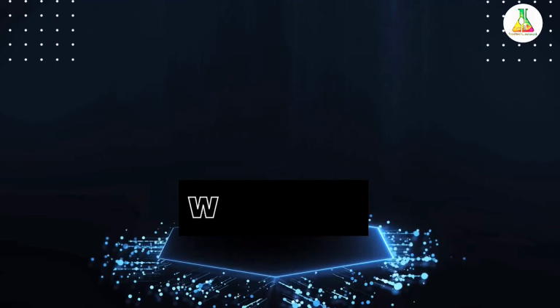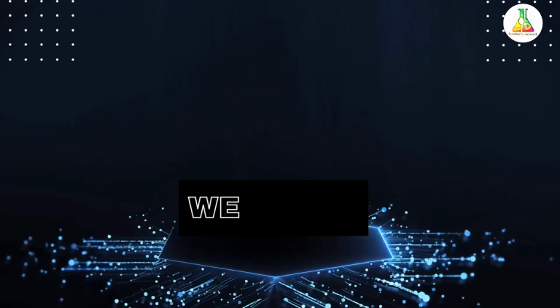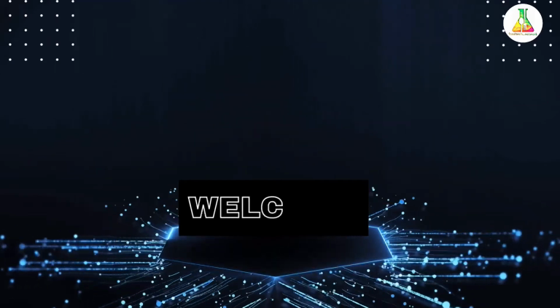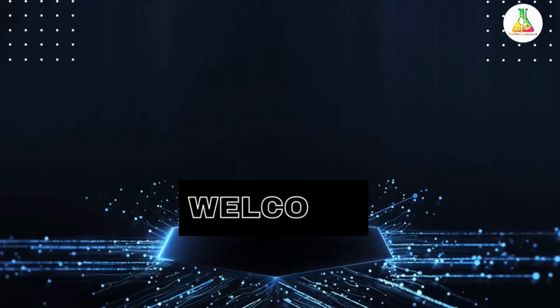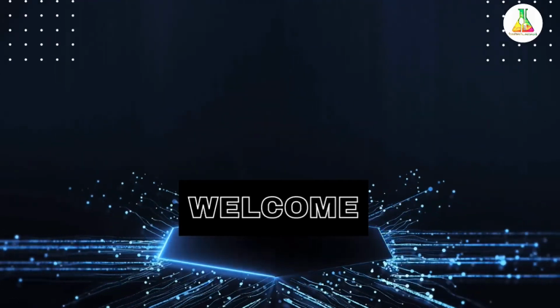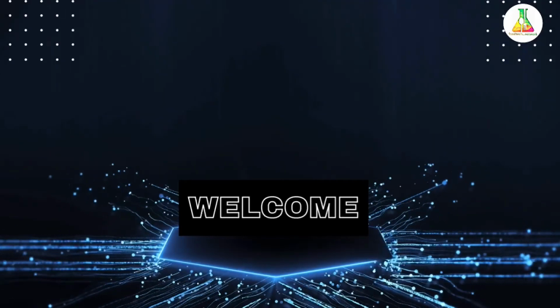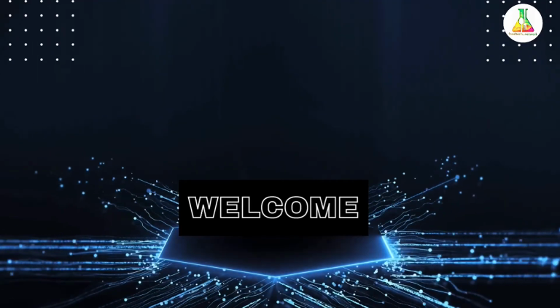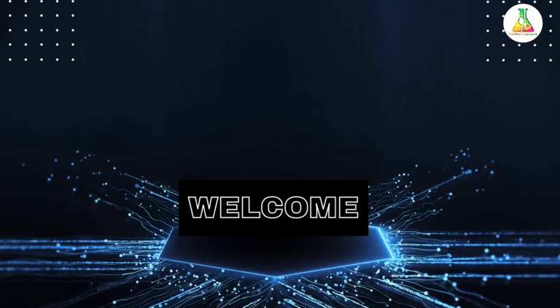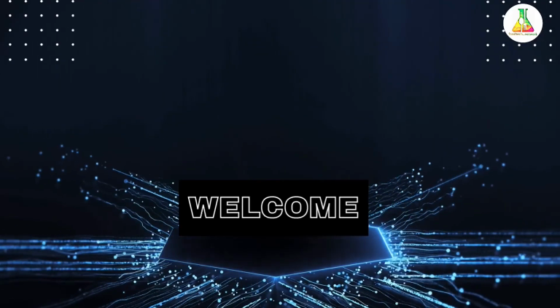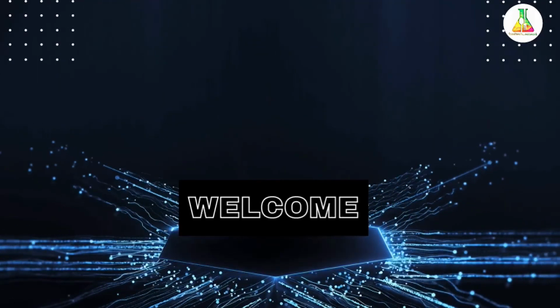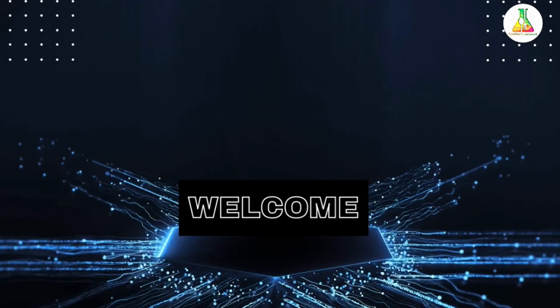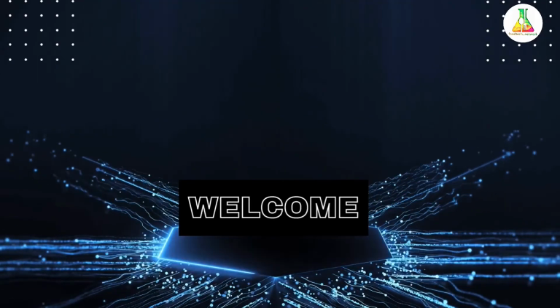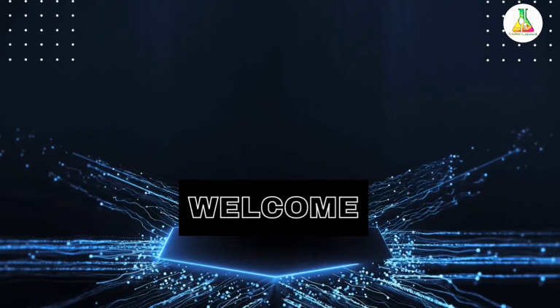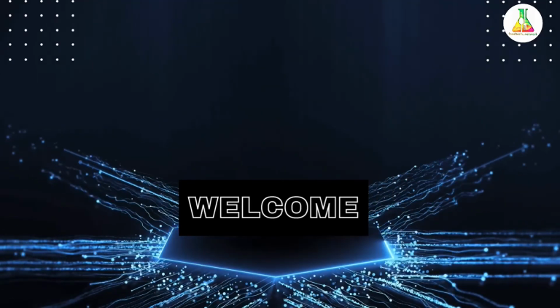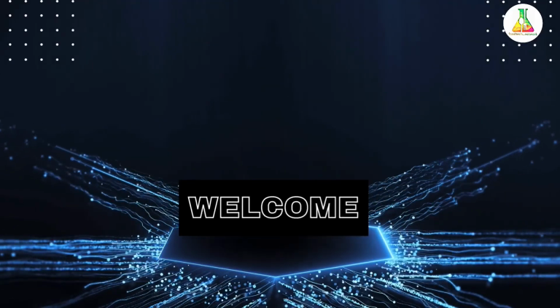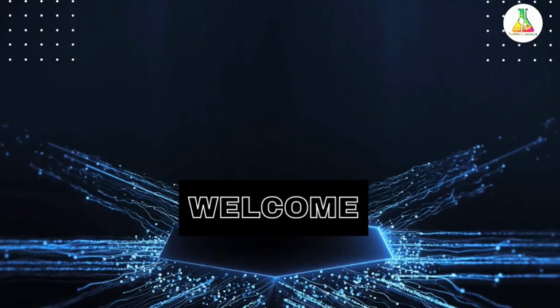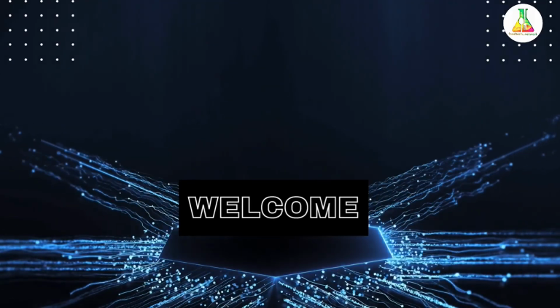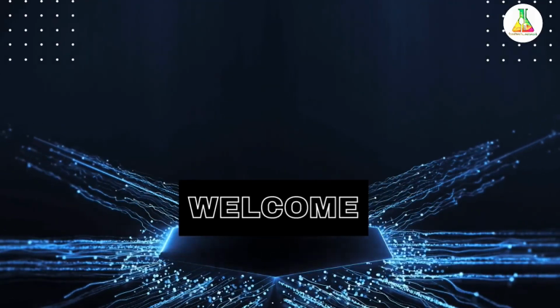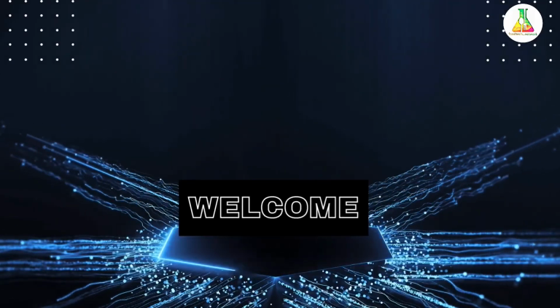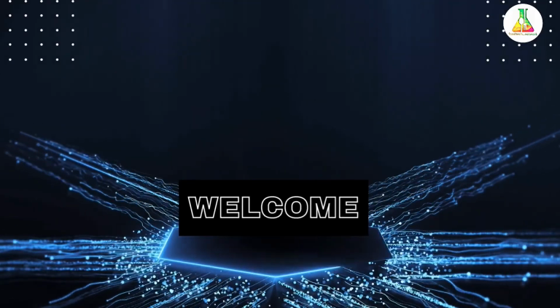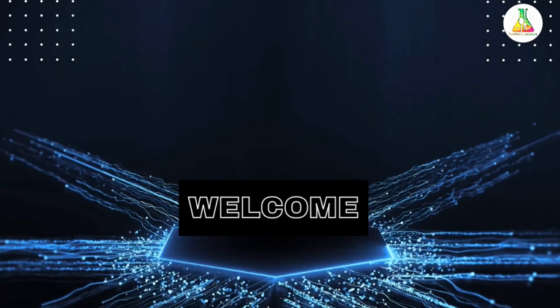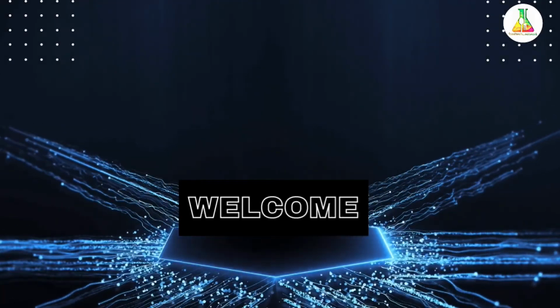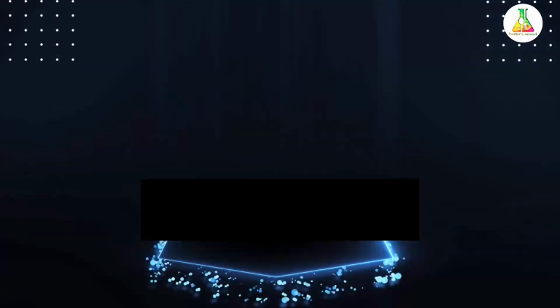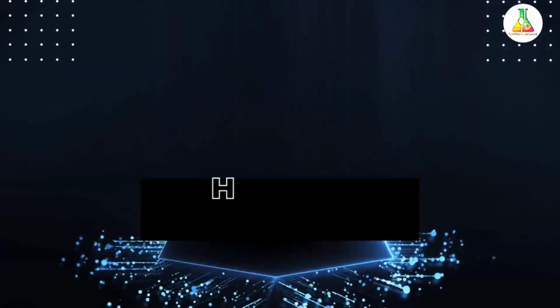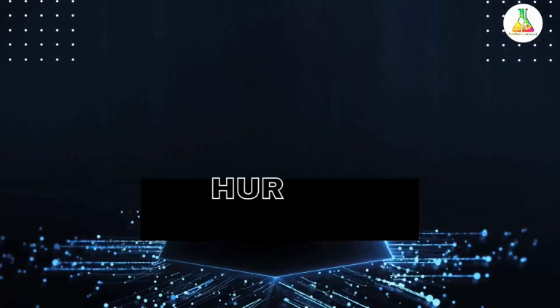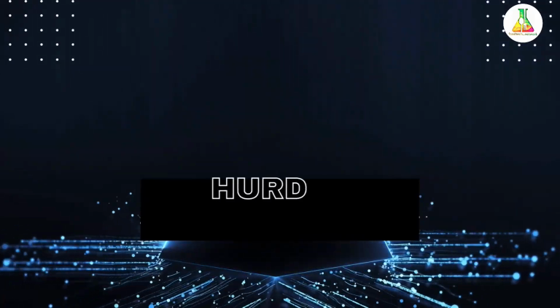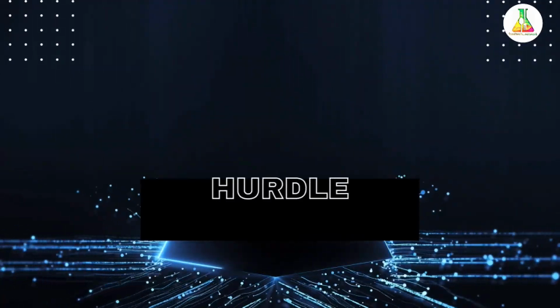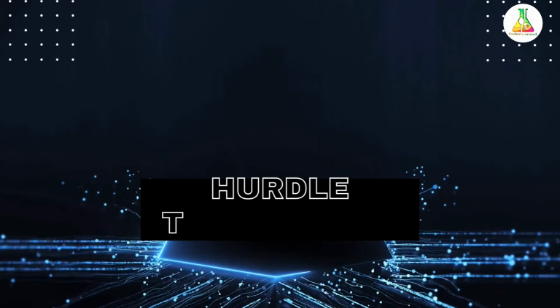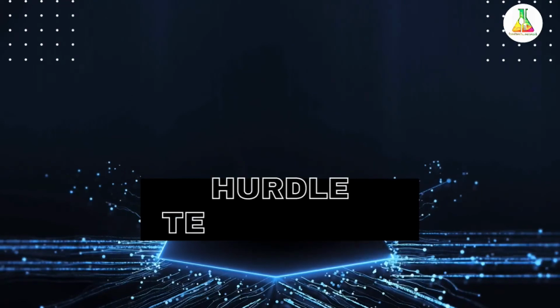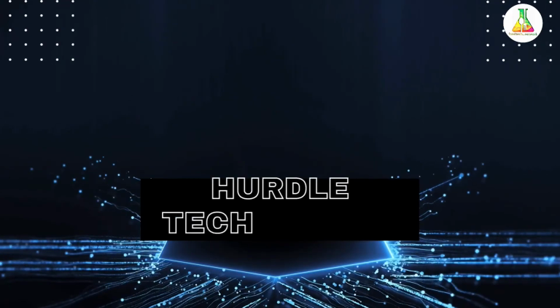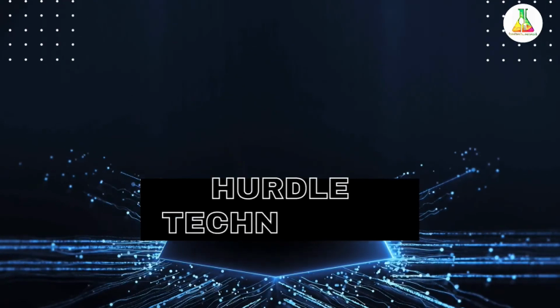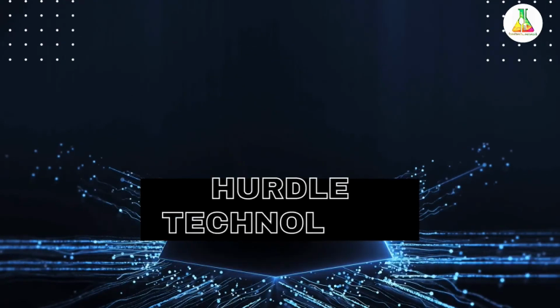Hello everyone, welcome back to Foodtech Network. The topic for today's discussion is hurdle technology.